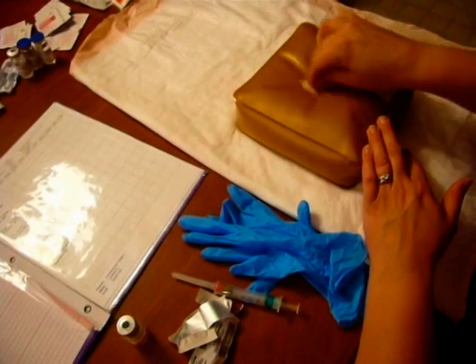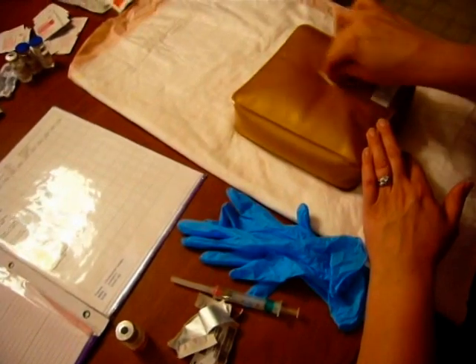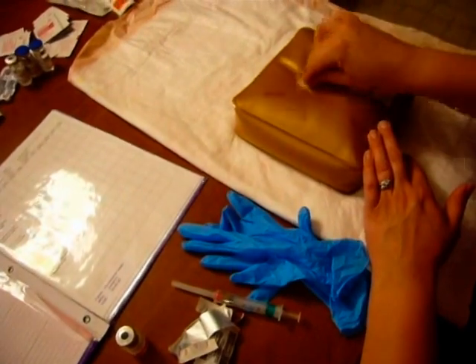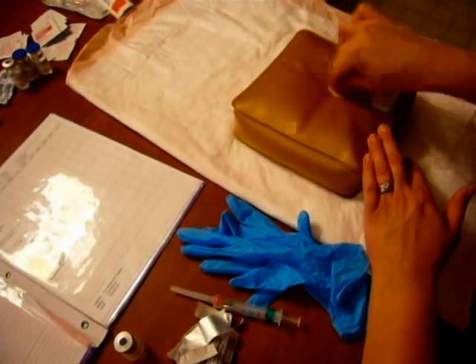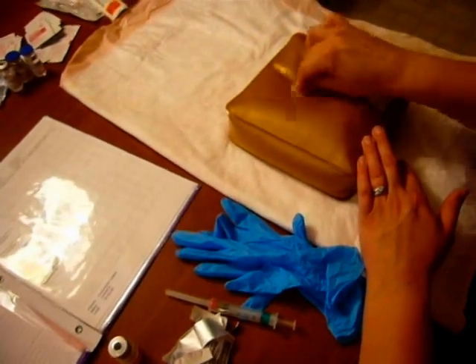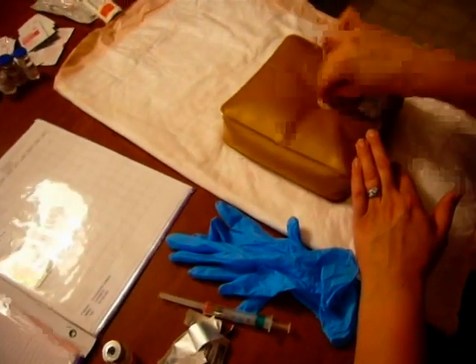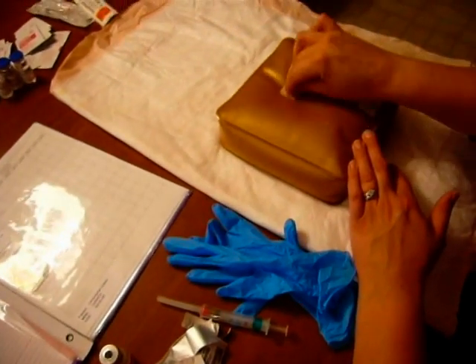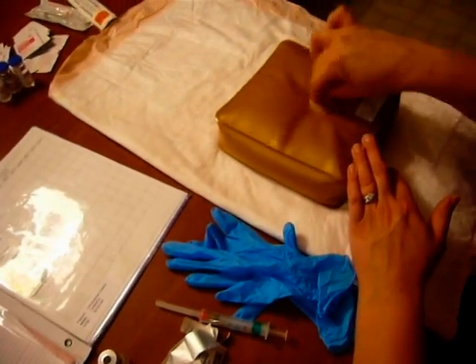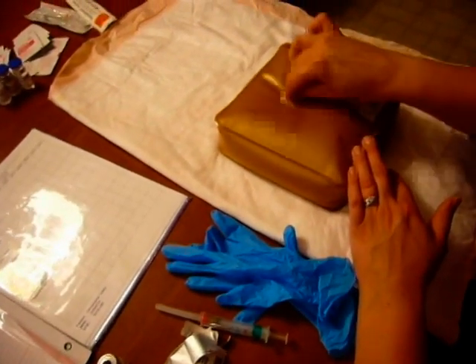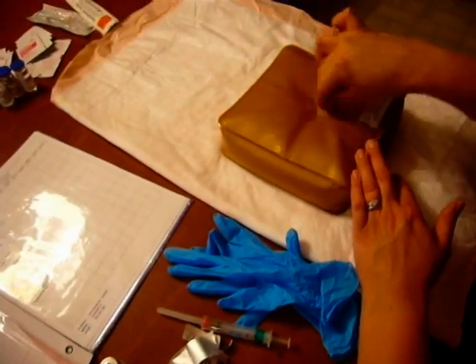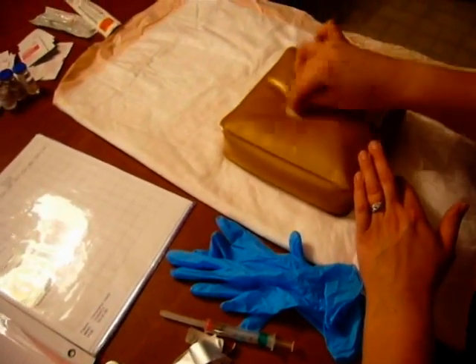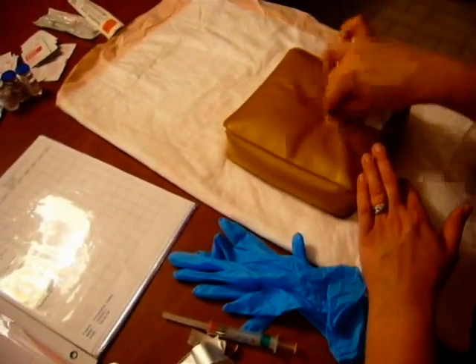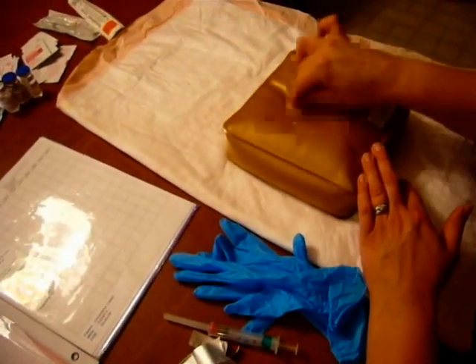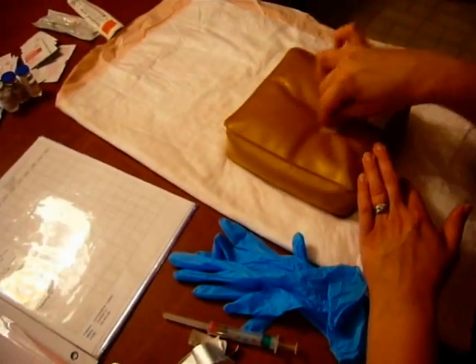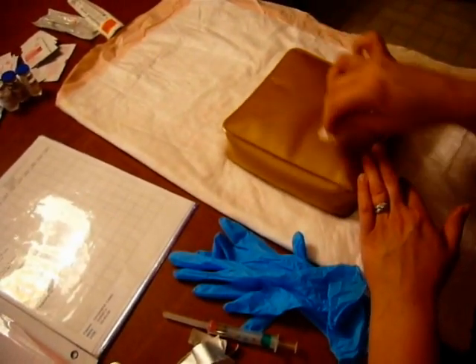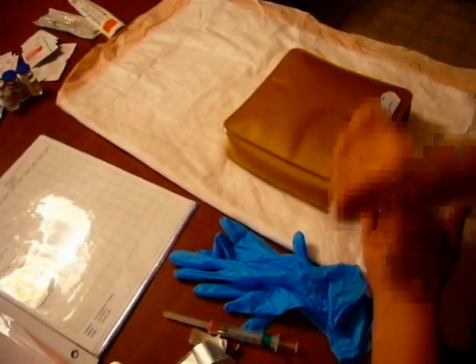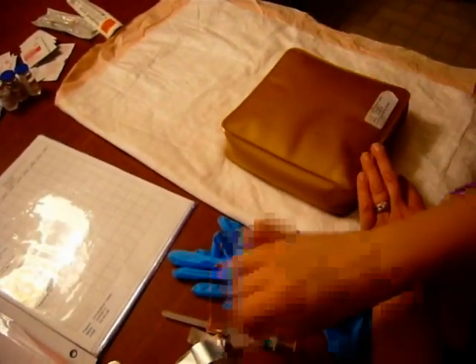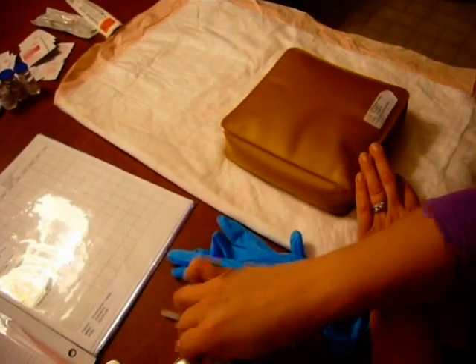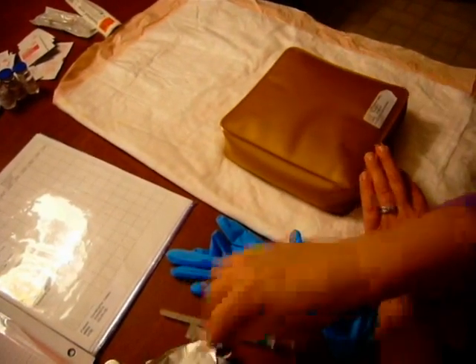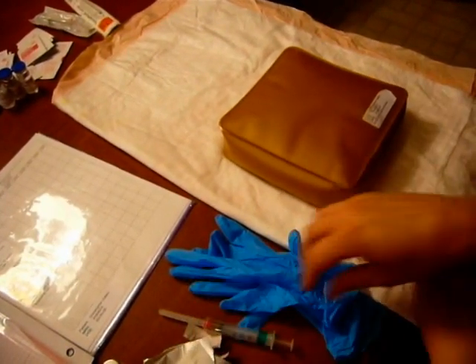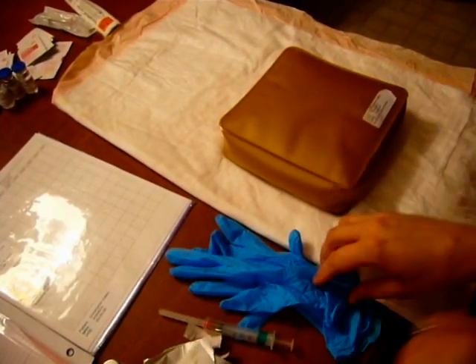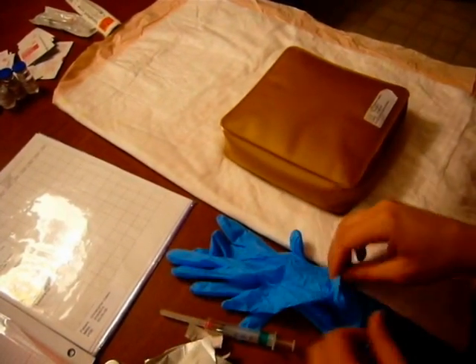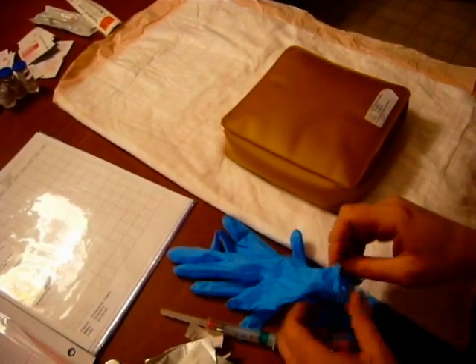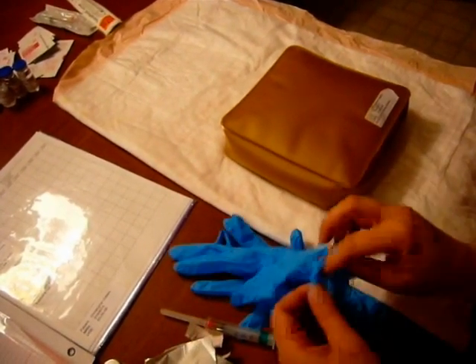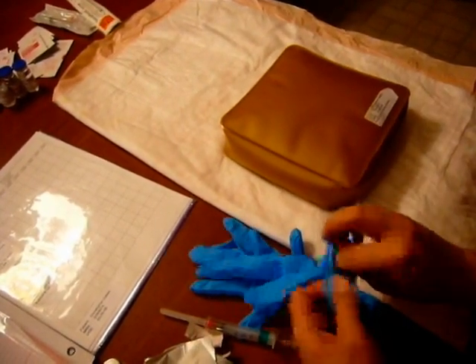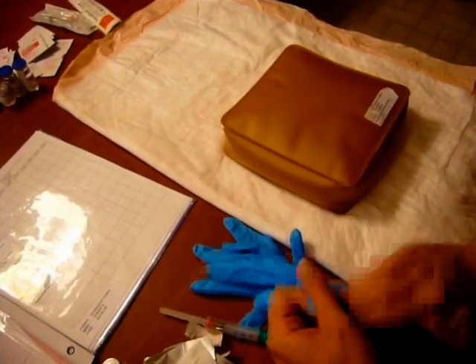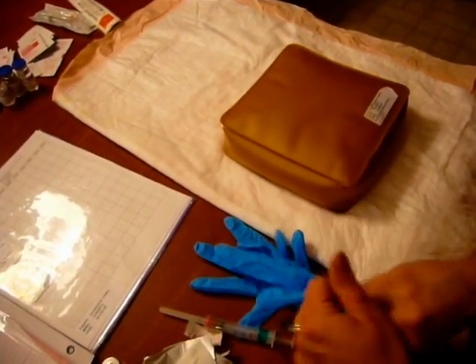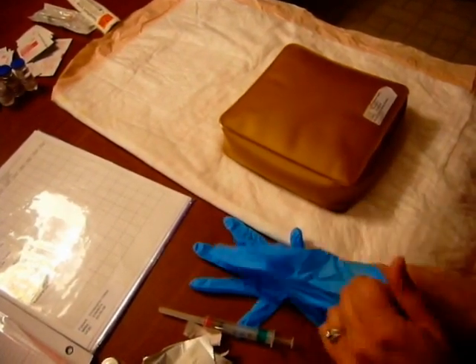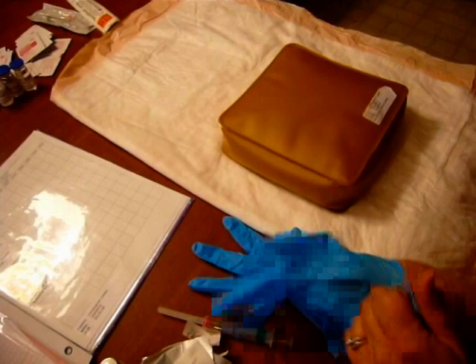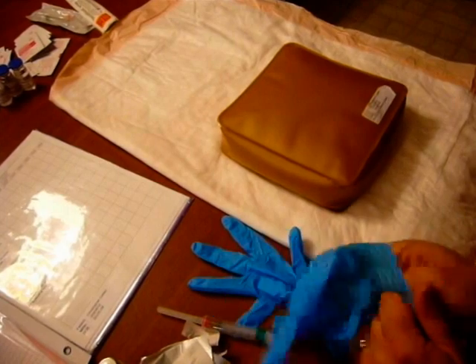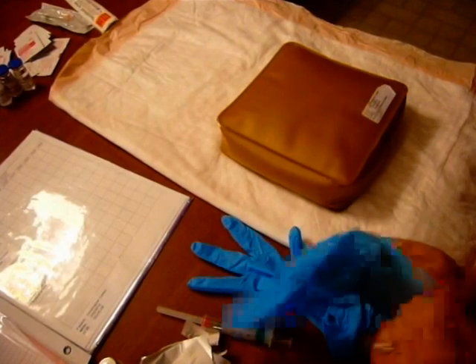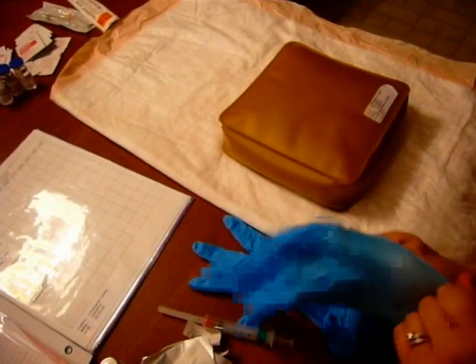I'm going to scrub for three to five seconds. While that's drying, I'm going to put my gloves on and prepare my needle.